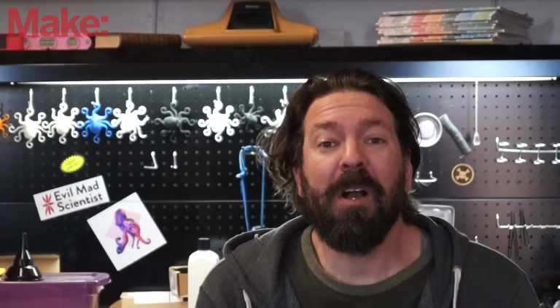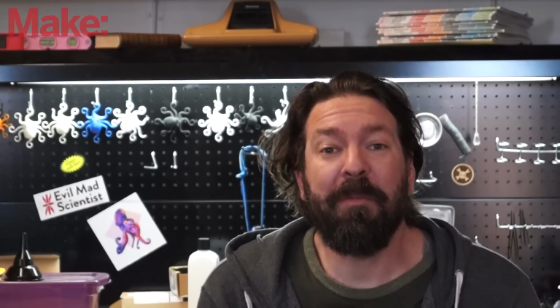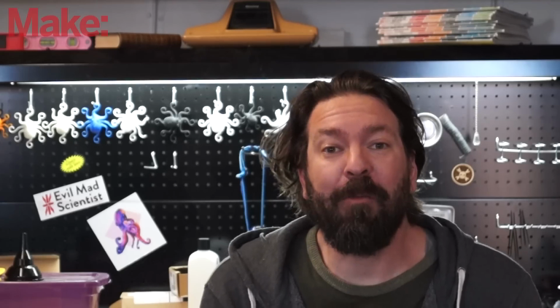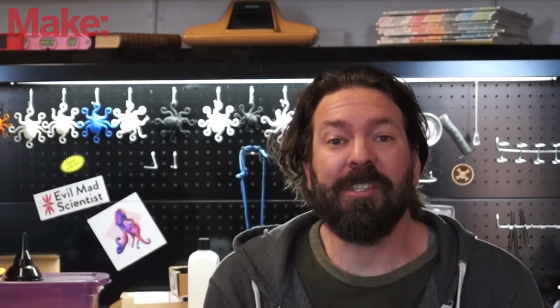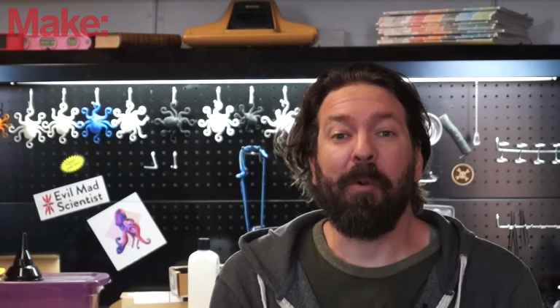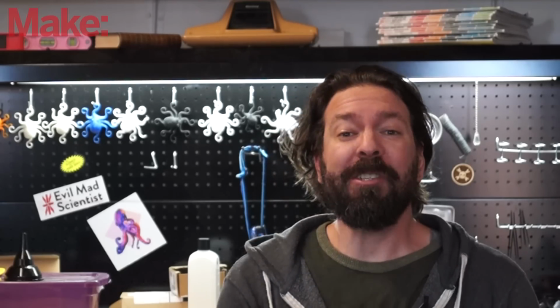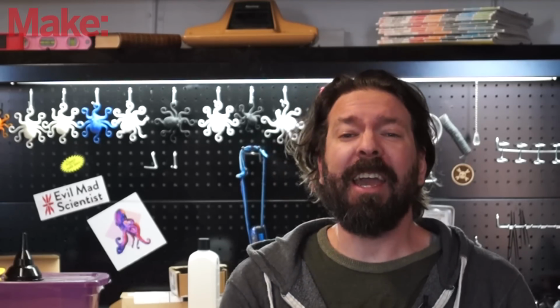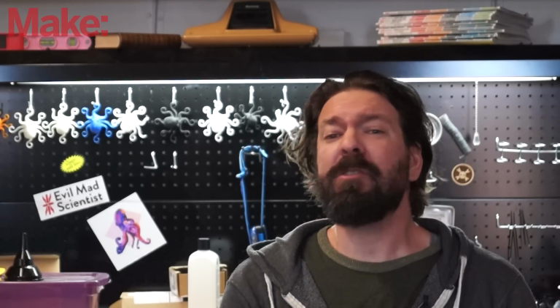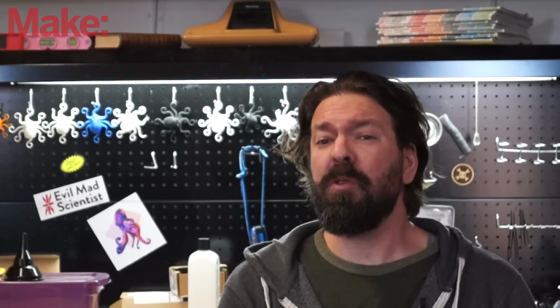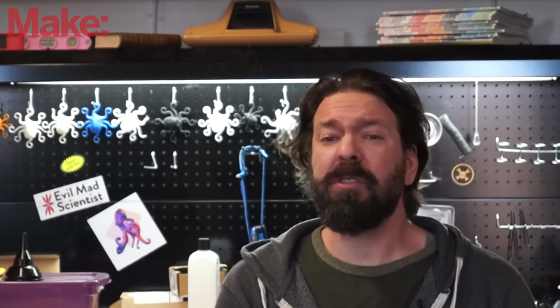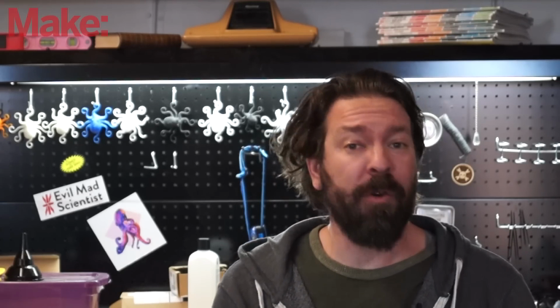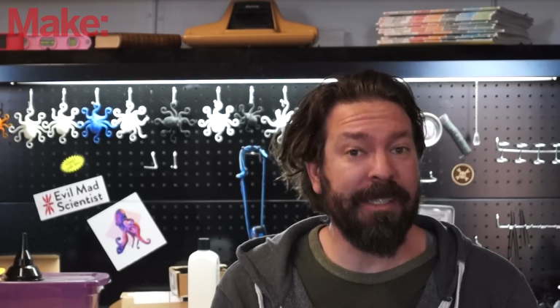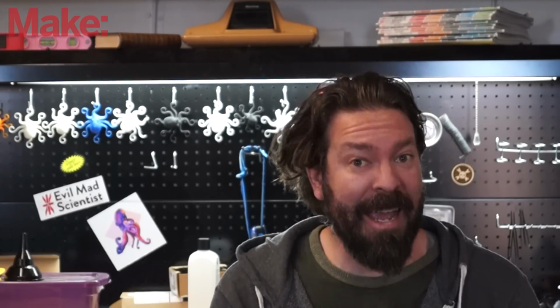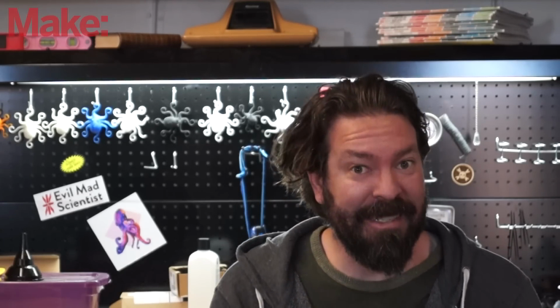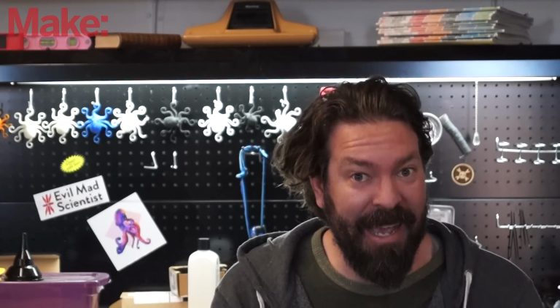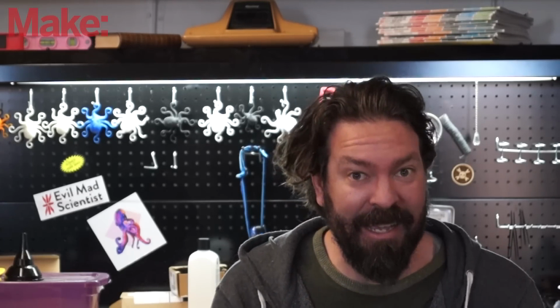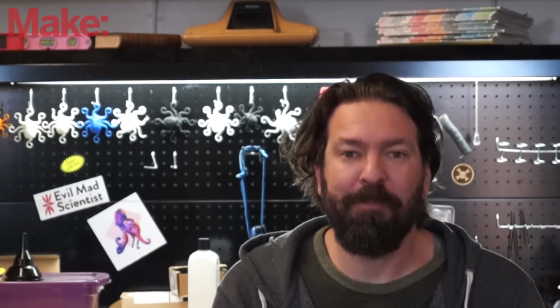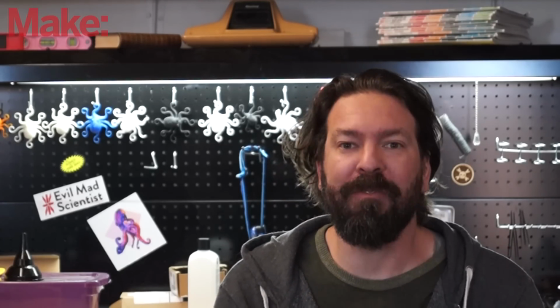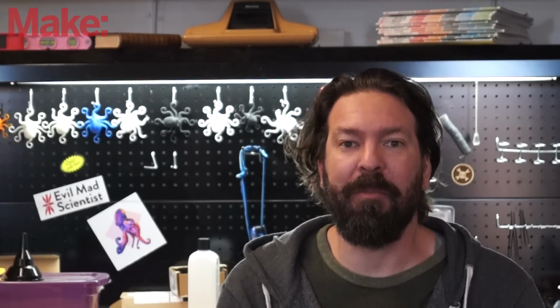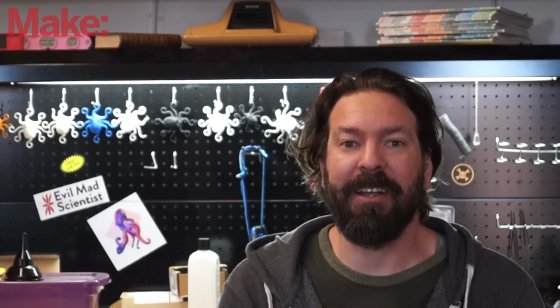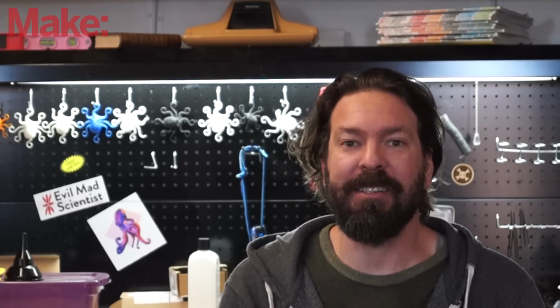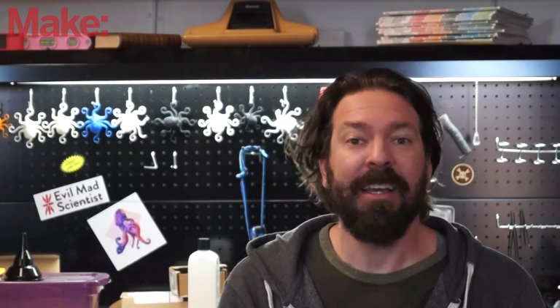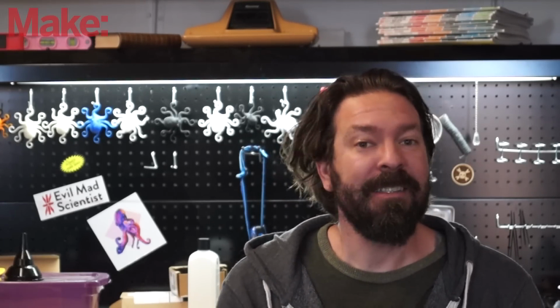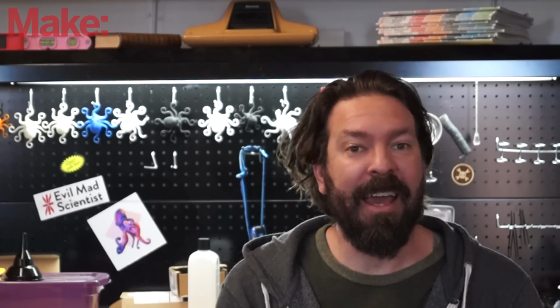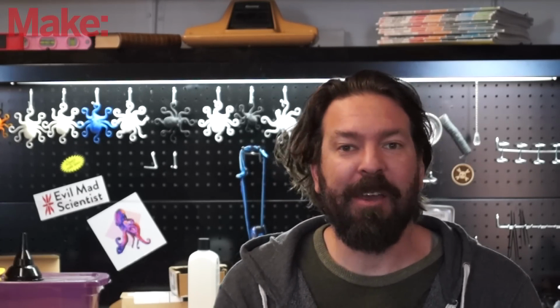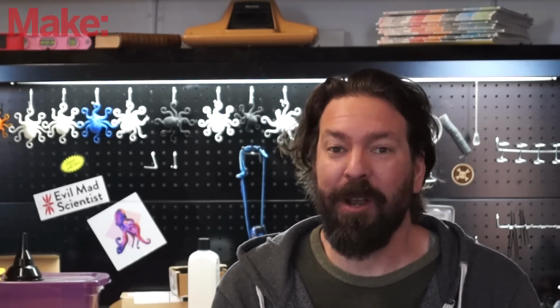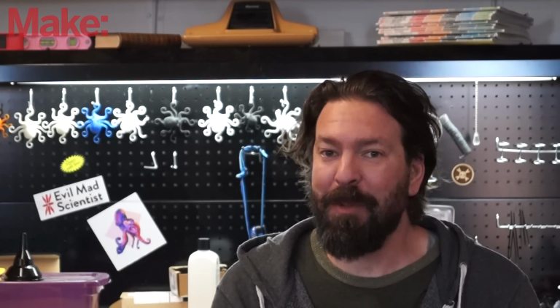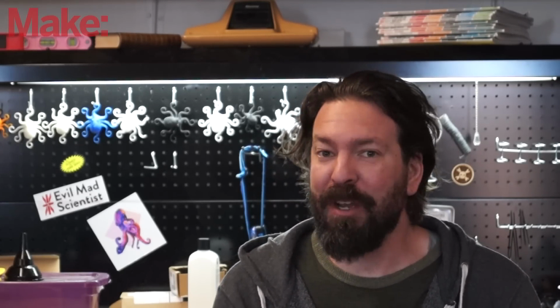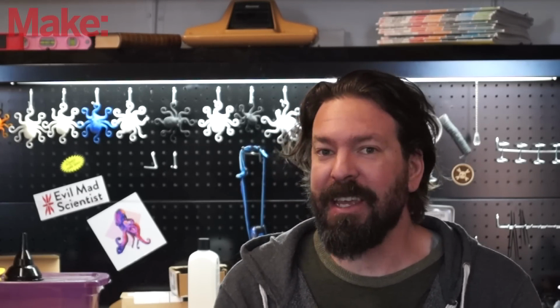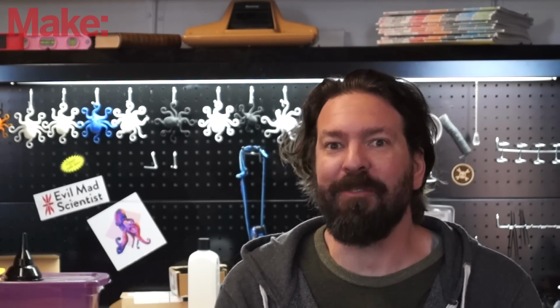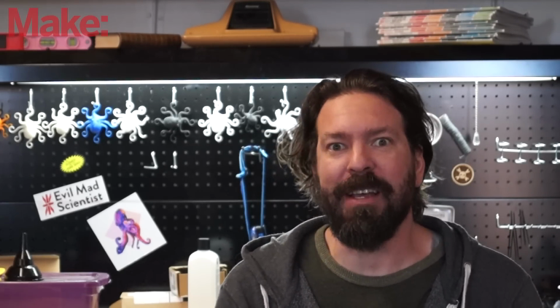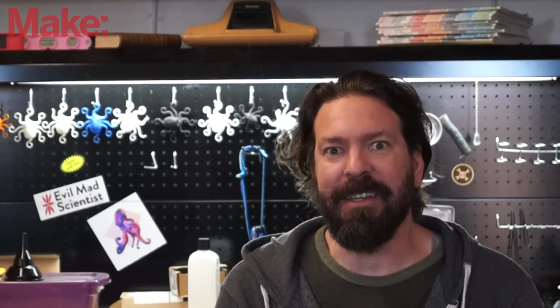Welcome to Make Workshop, where we check out tools, toys, and tech built for makers. Today, we're going to be printing in resin.